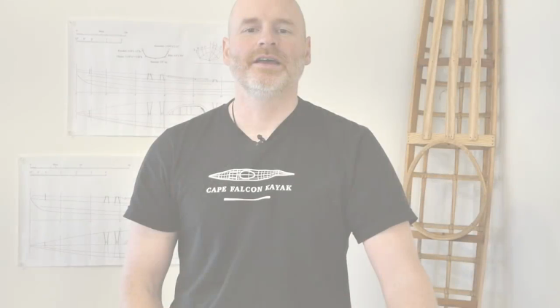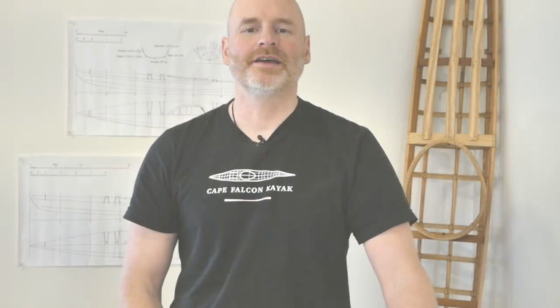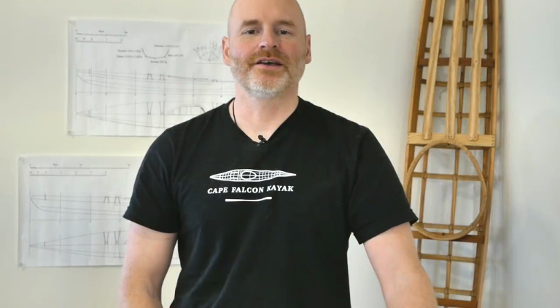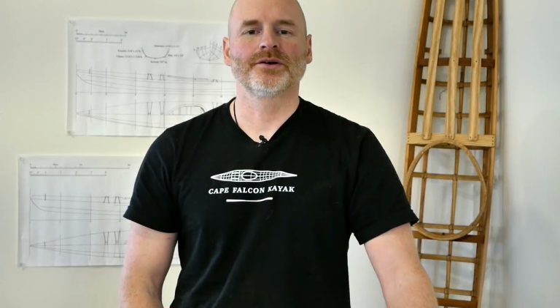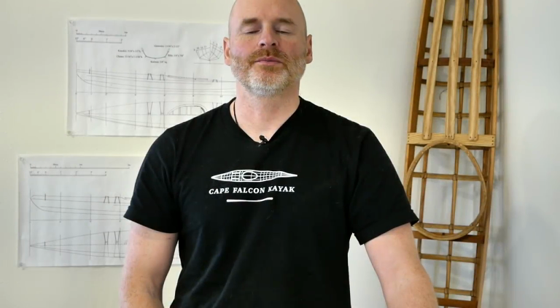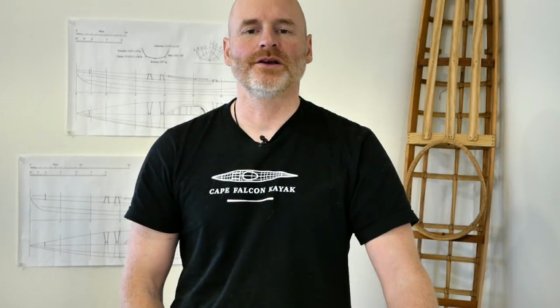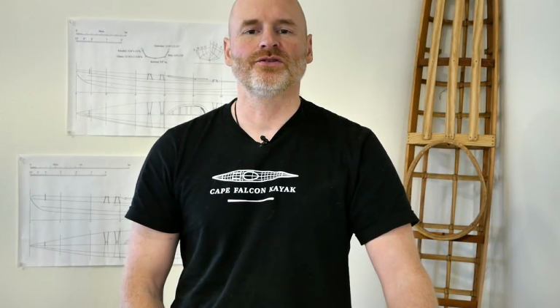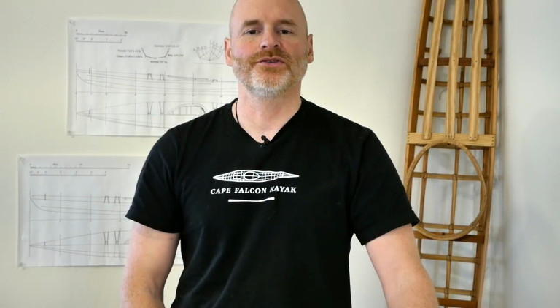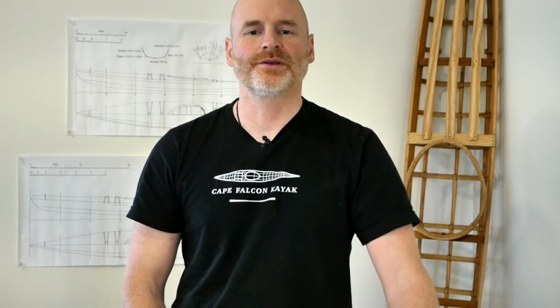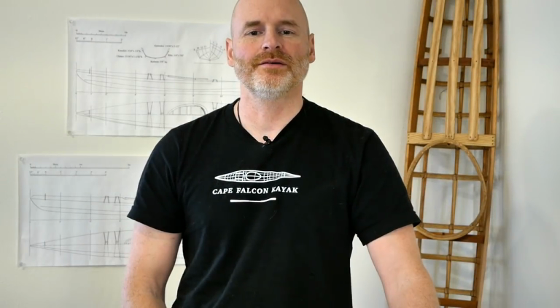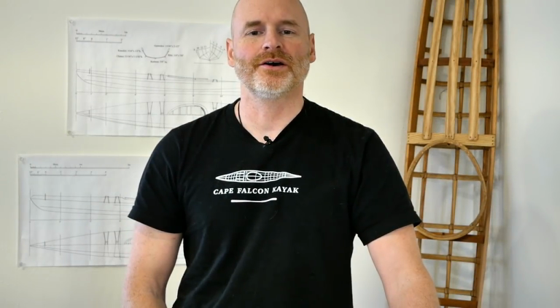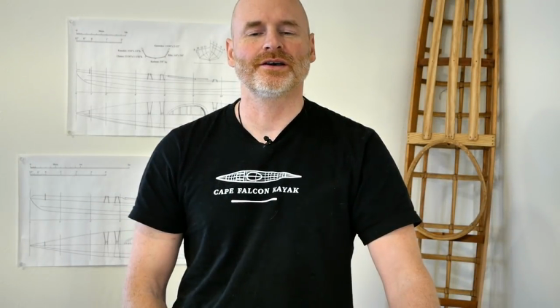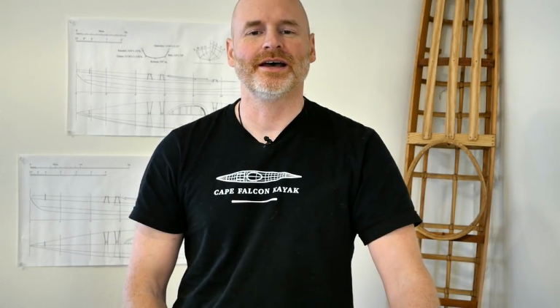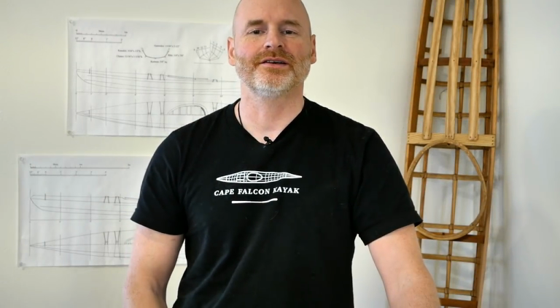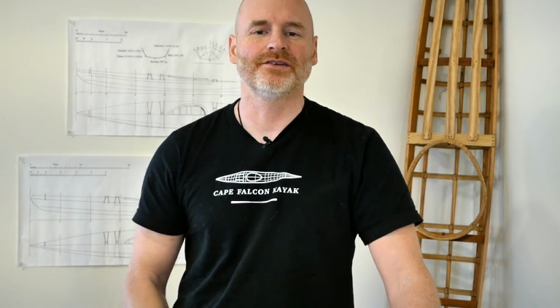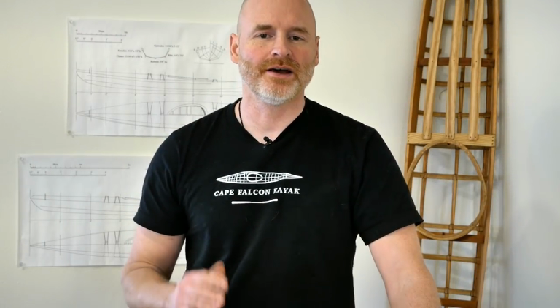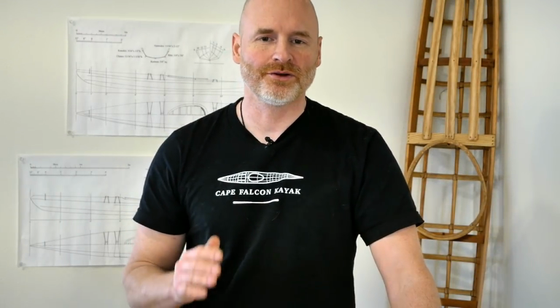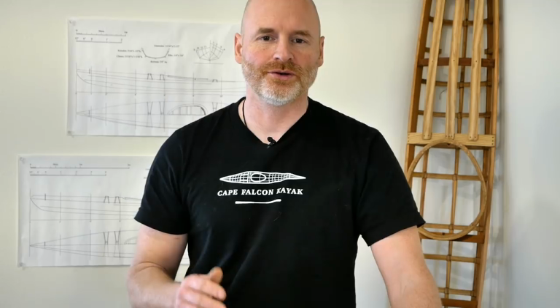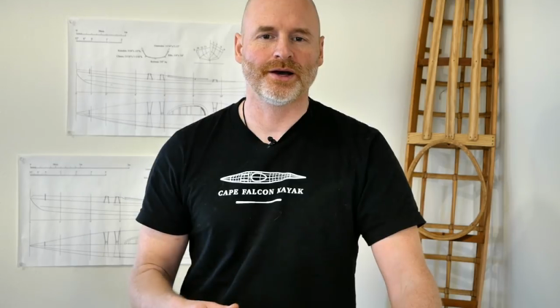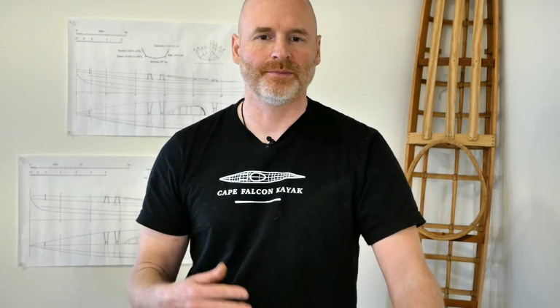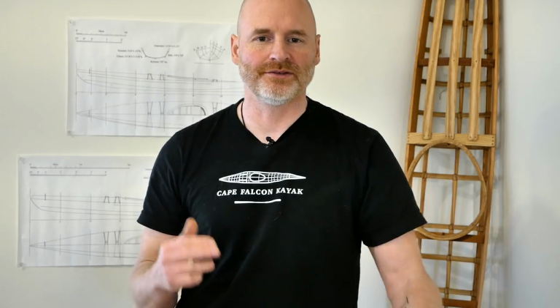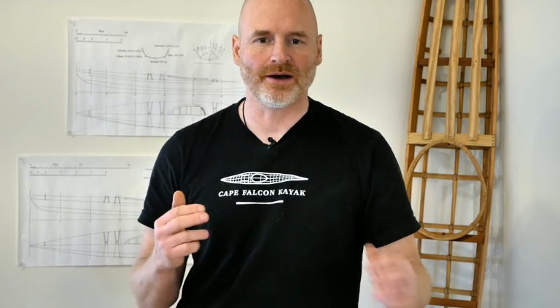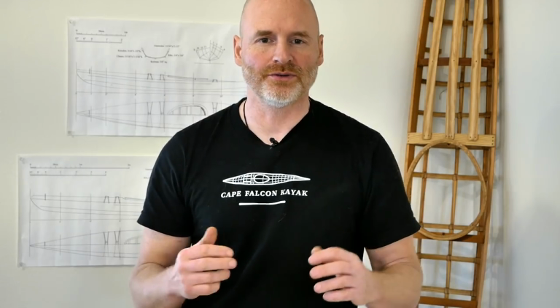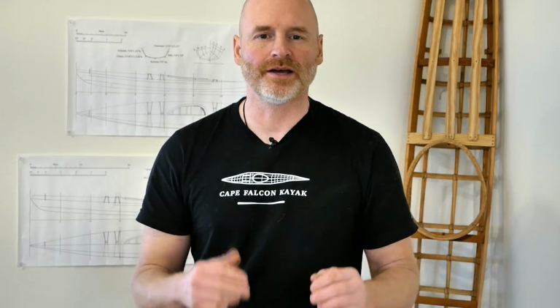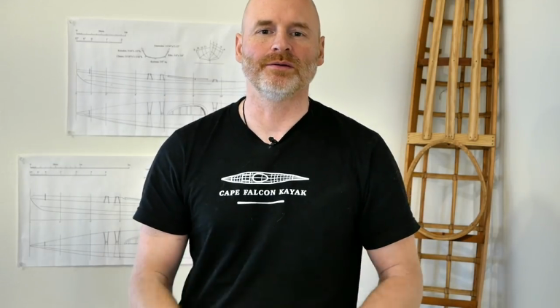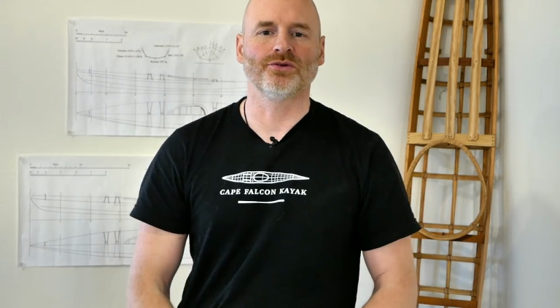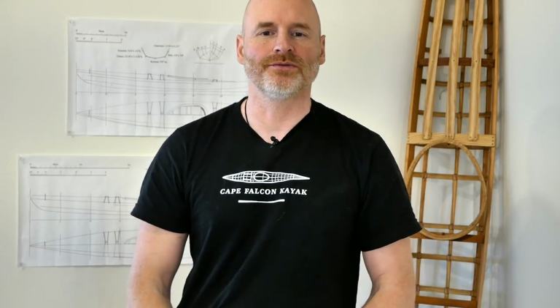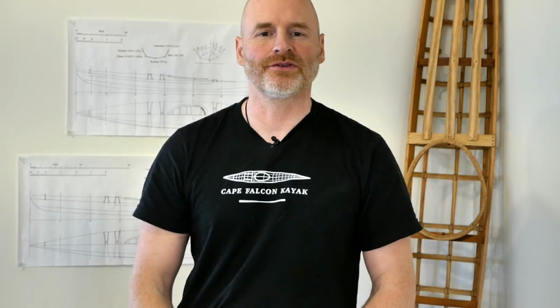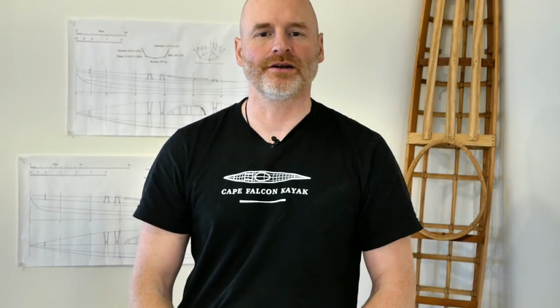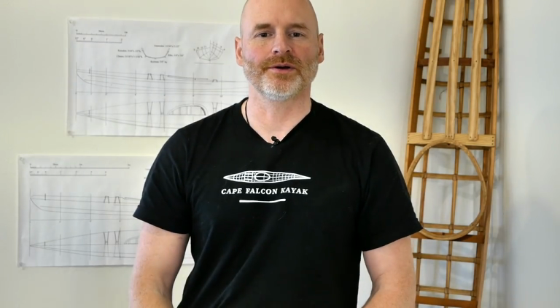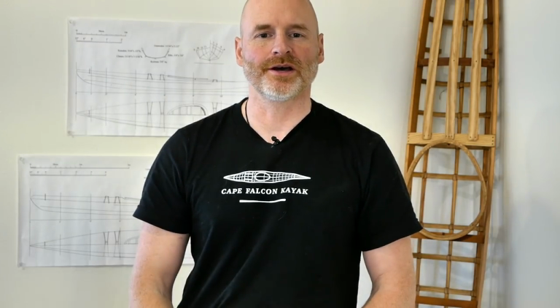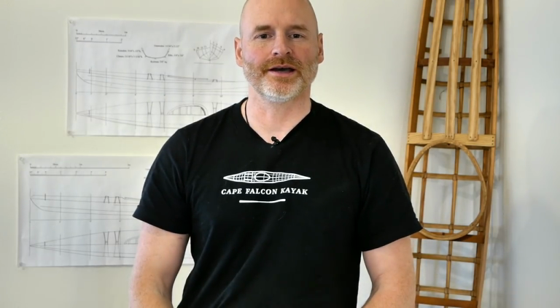Hey guys, Brian Schultz here with Cape Falcon Kayak, and today I want to show you how to make doweled deck beam joints for a skin-on-frame kayak.